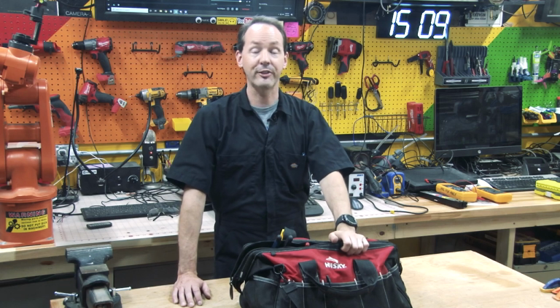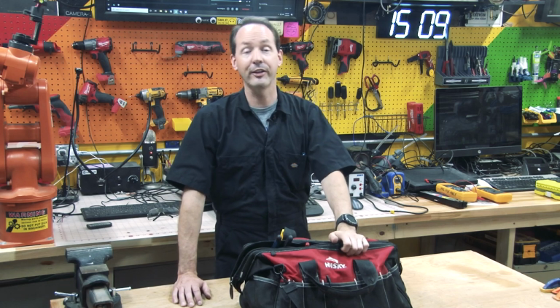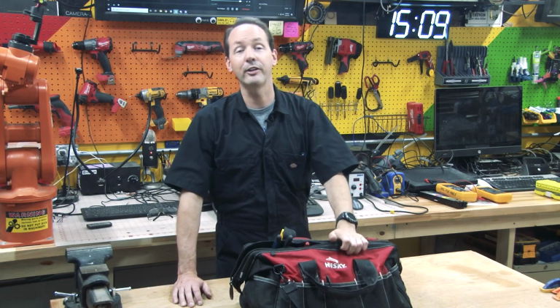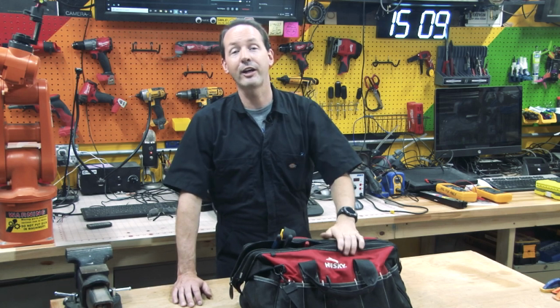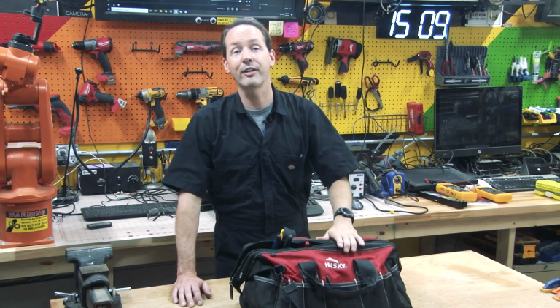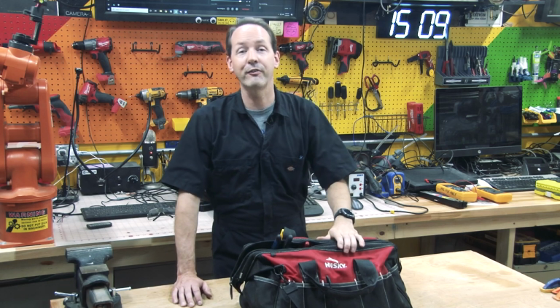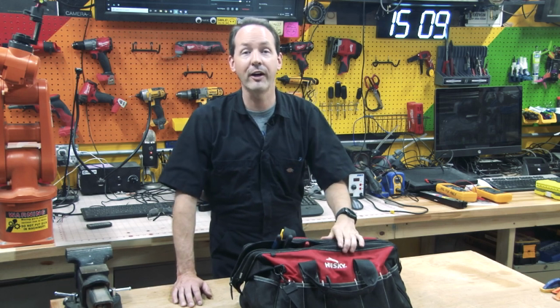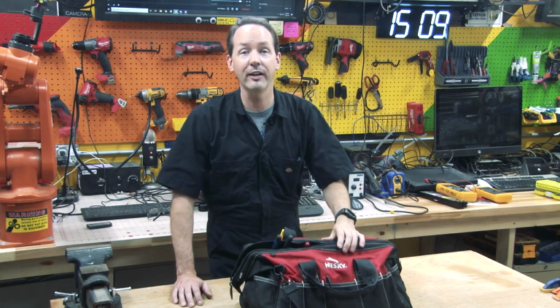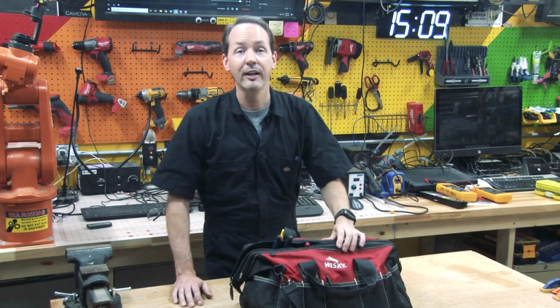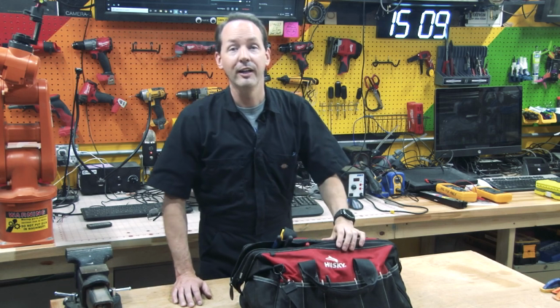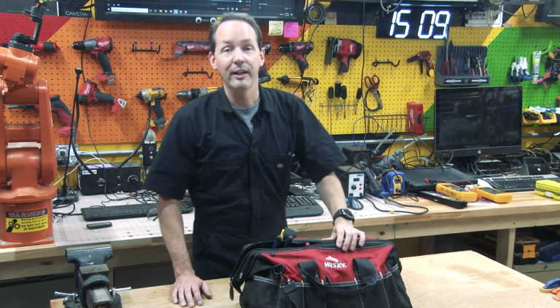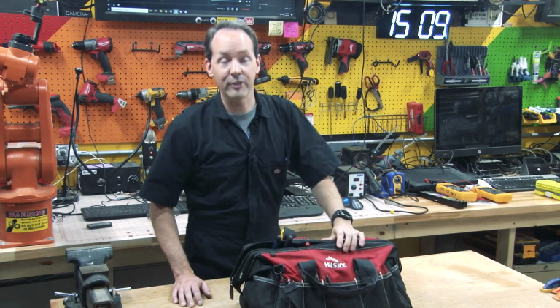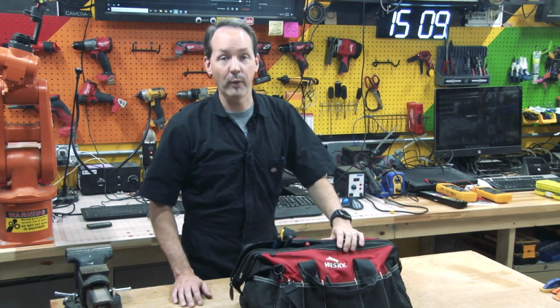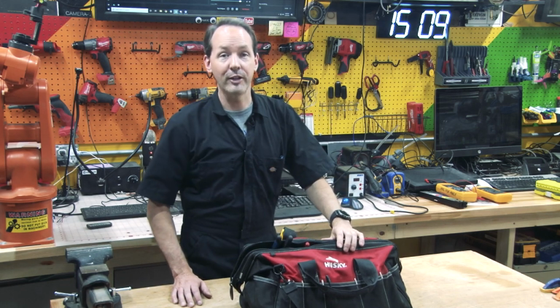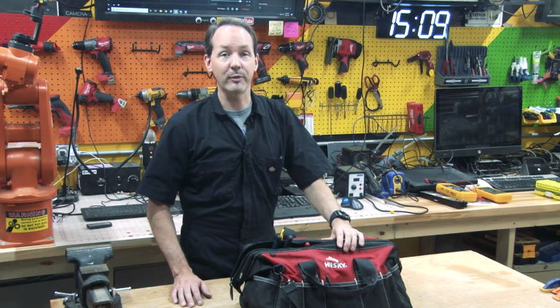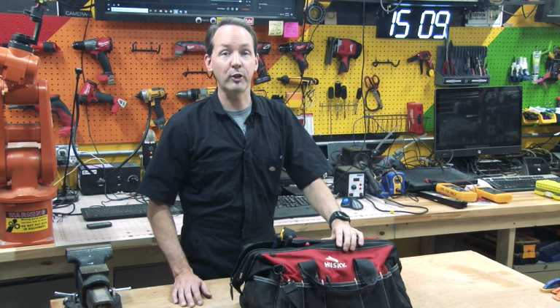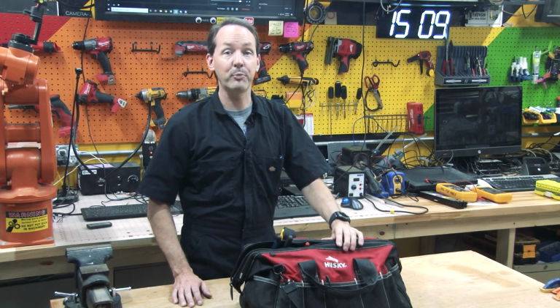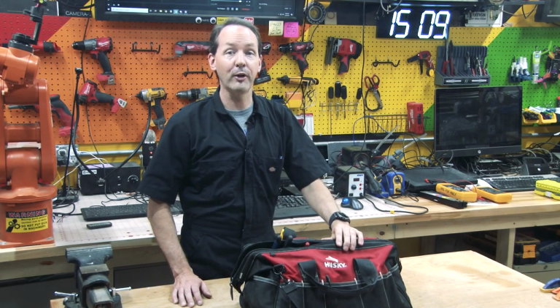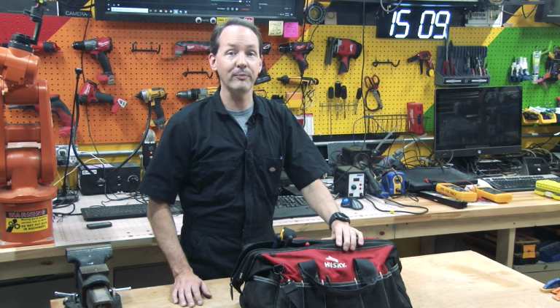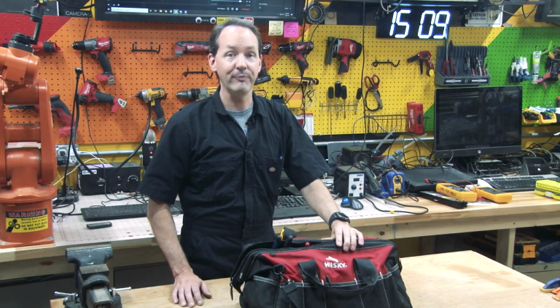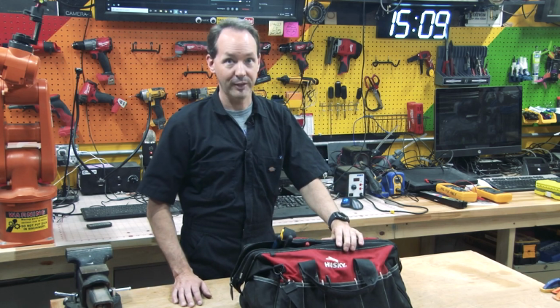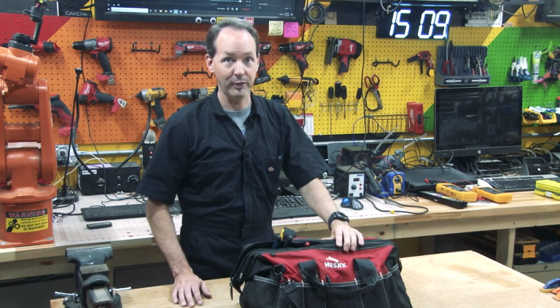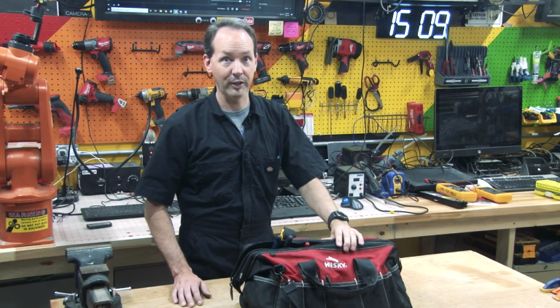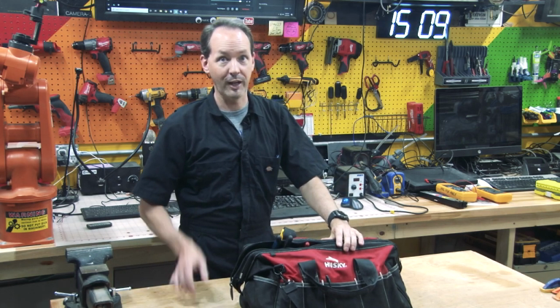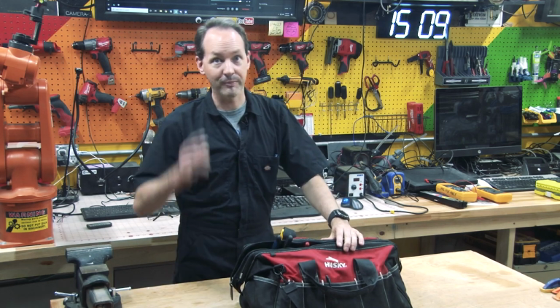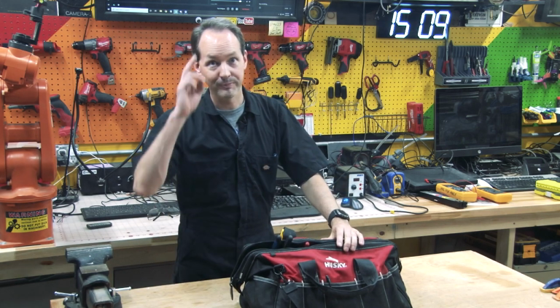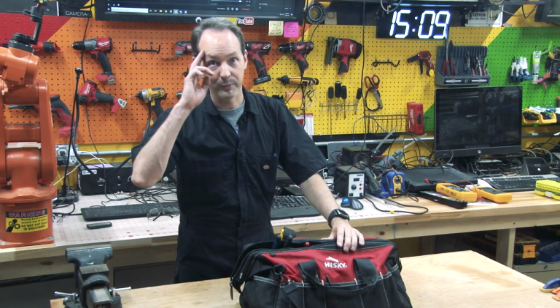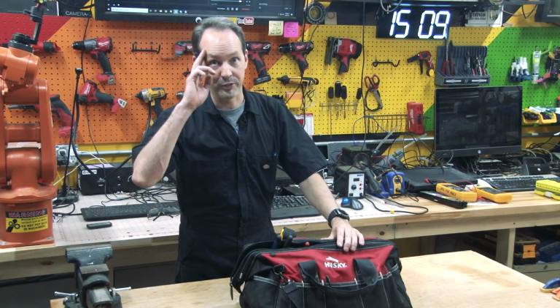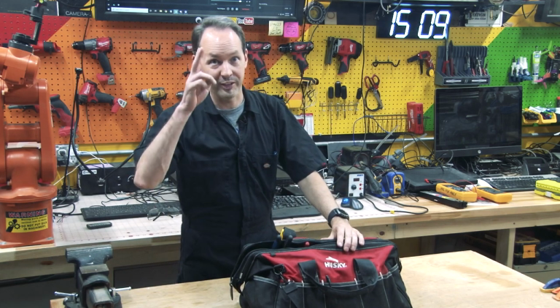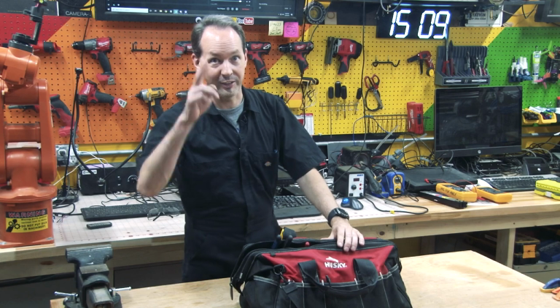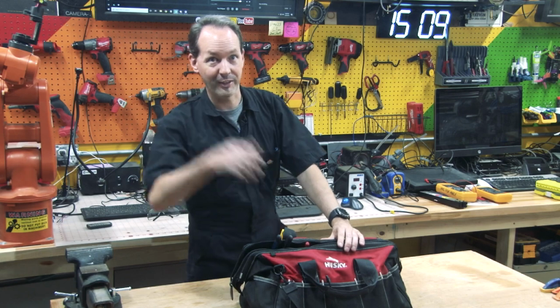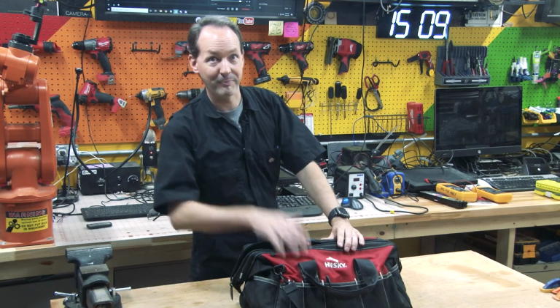Until then, you guys have fun. As always, I'm Chris Bowden, and you're not. We'll see you next time.